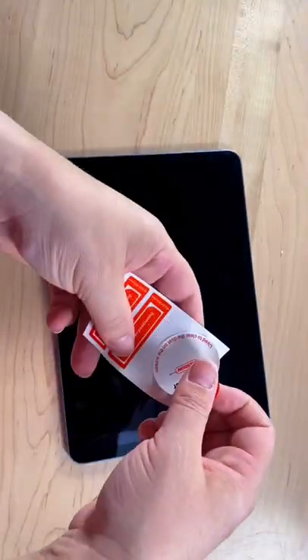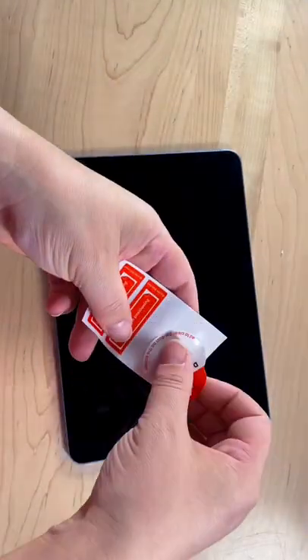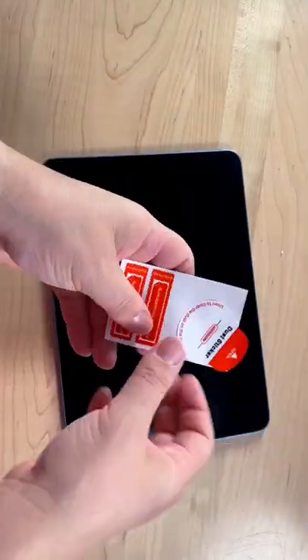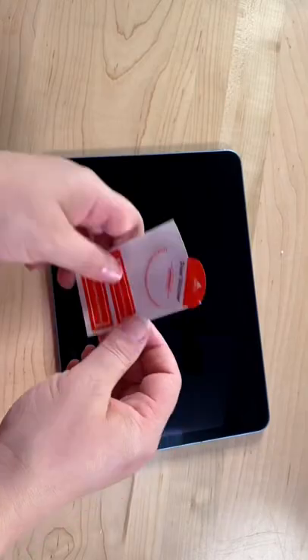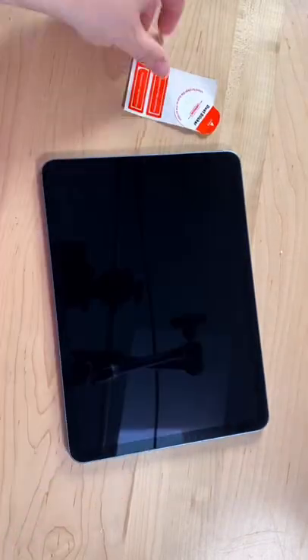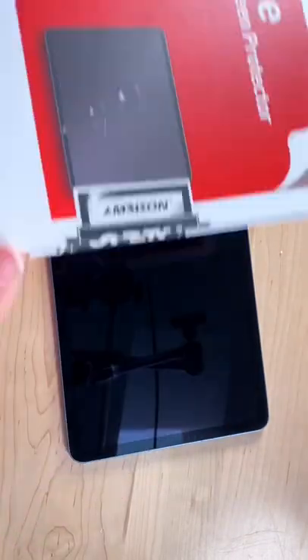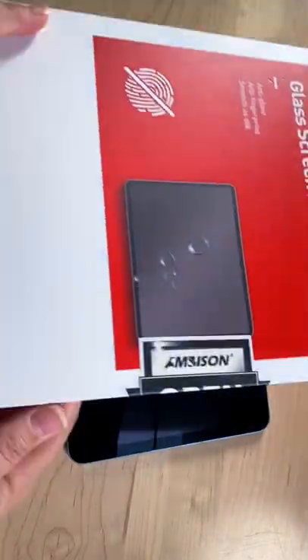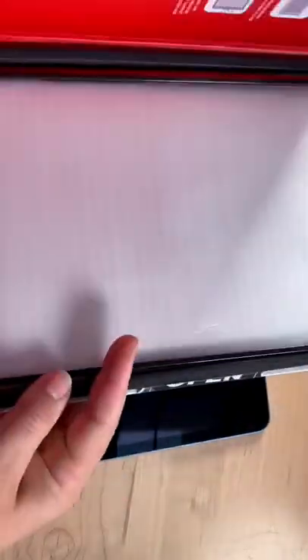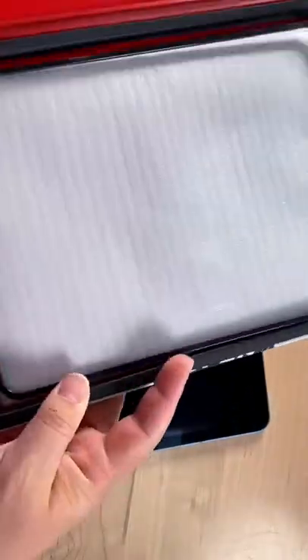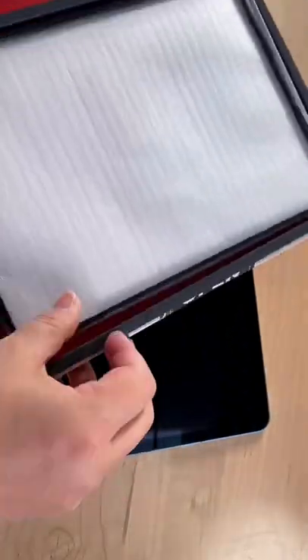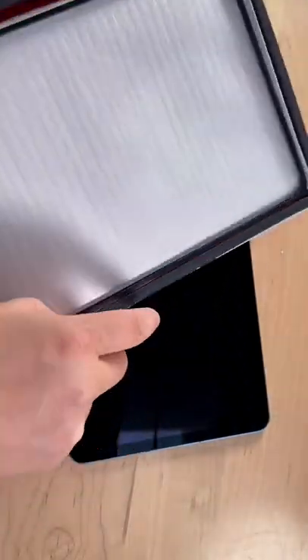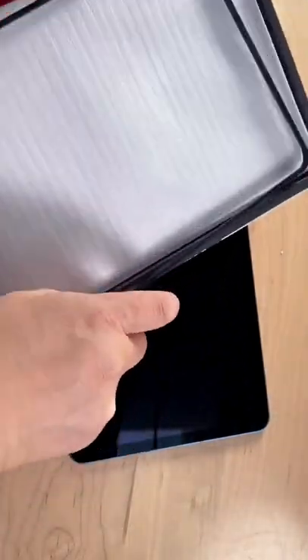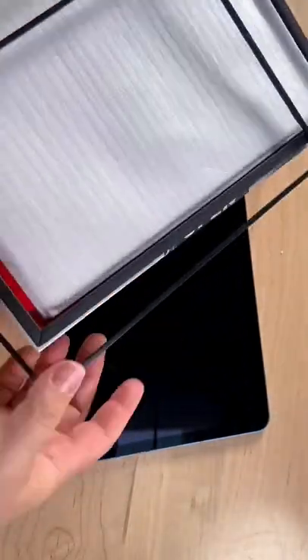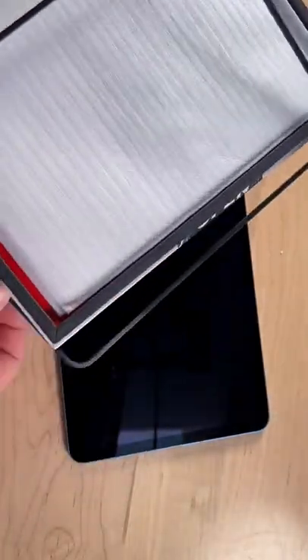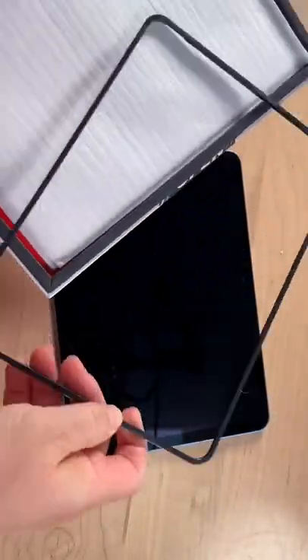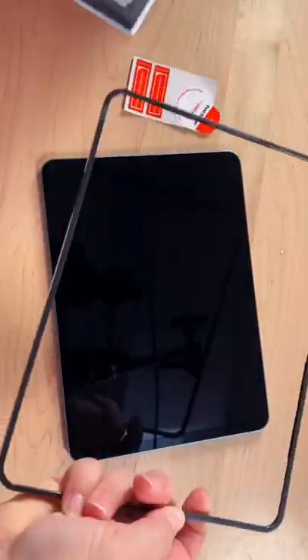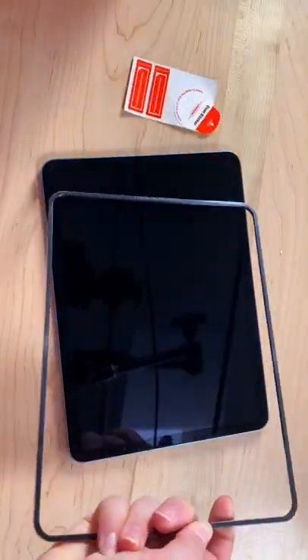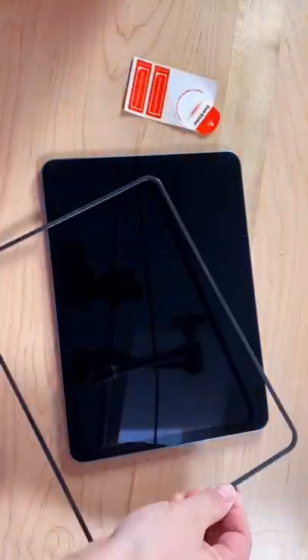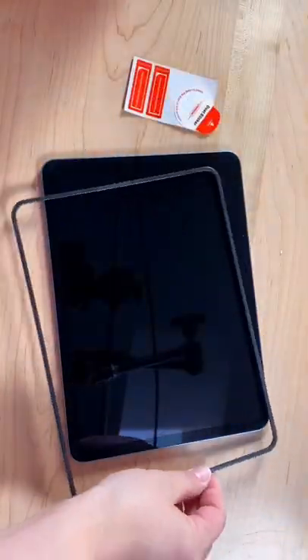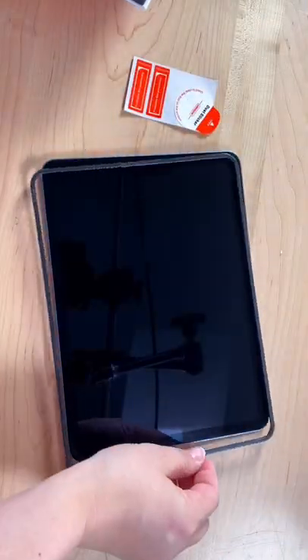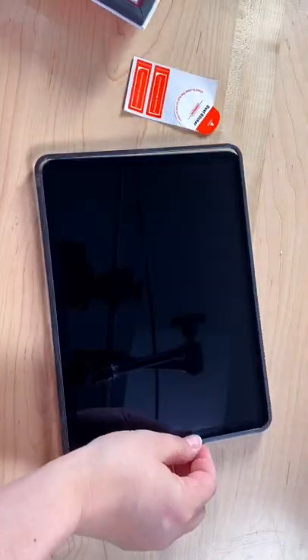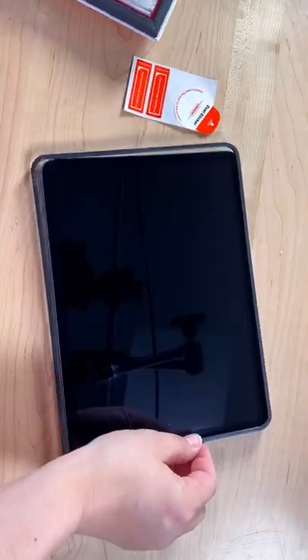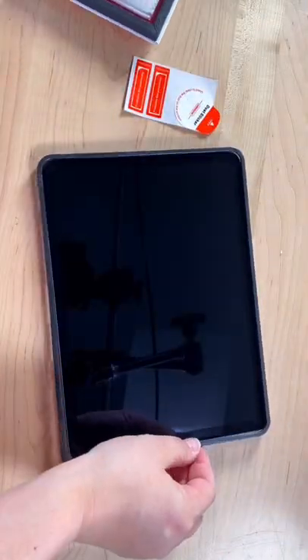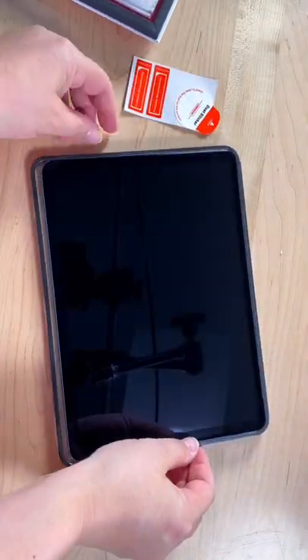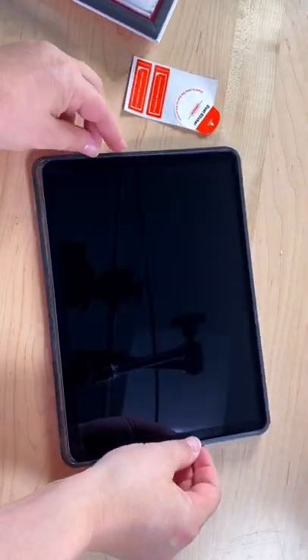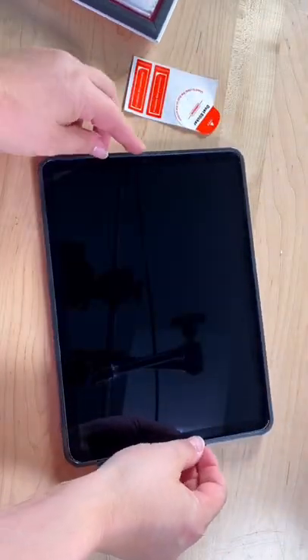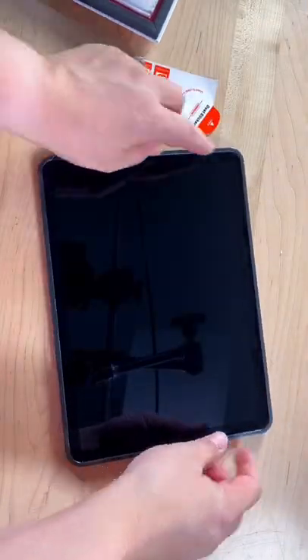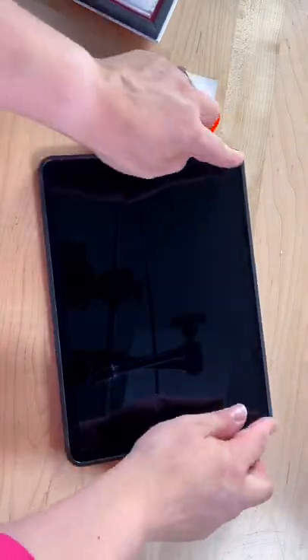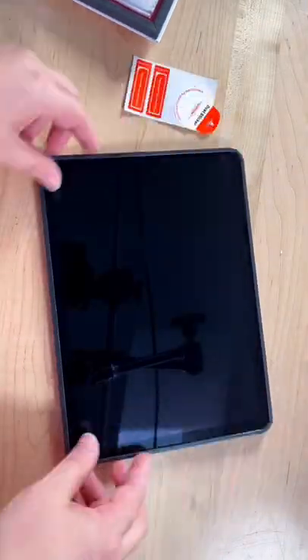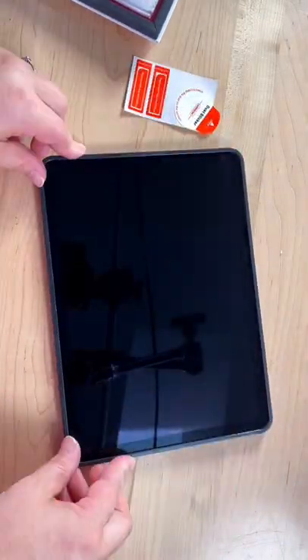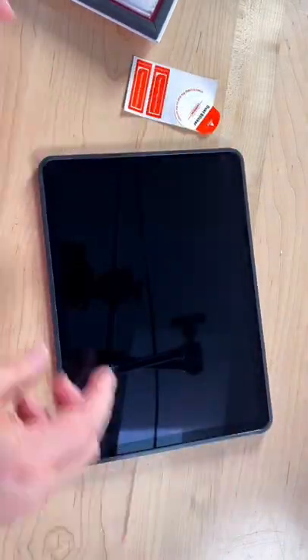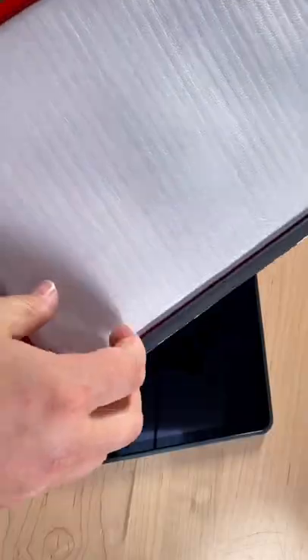Most screen protectors come with some kind of tool to help you align it to the edges. This one has a plastic frame.